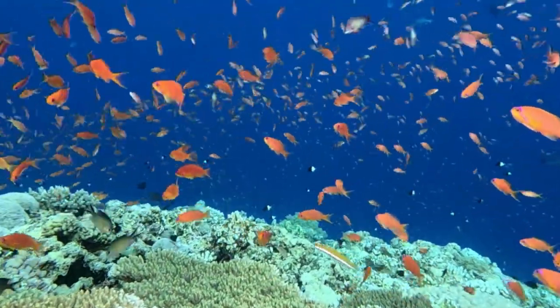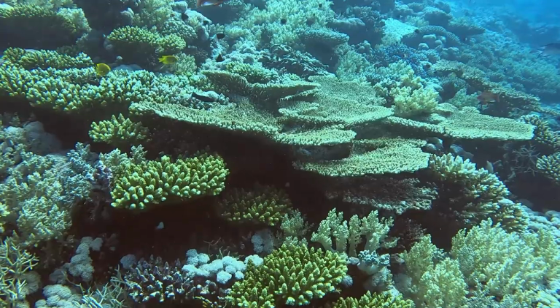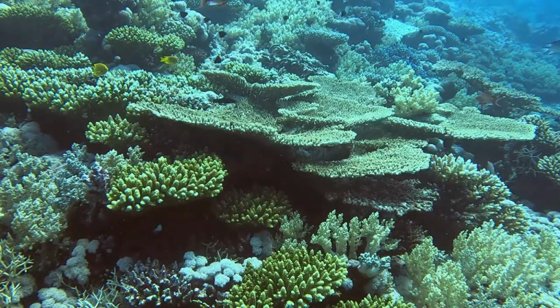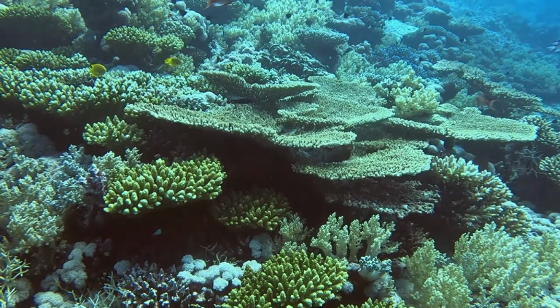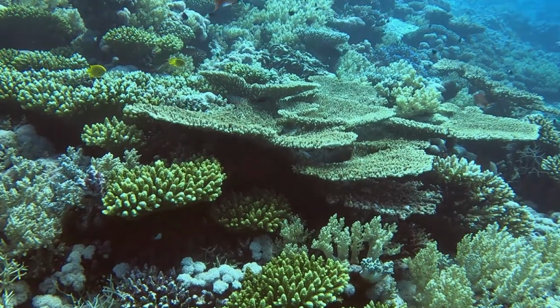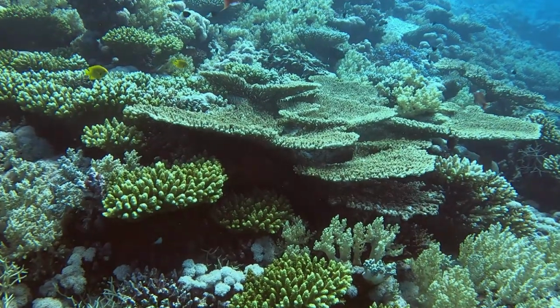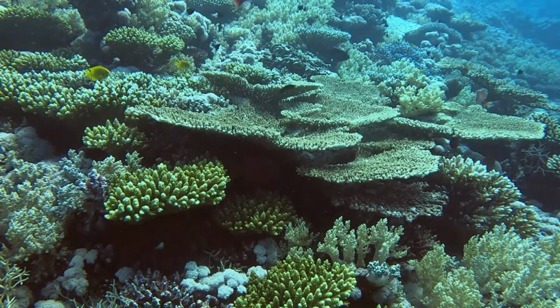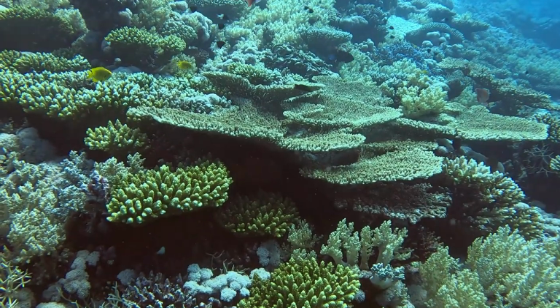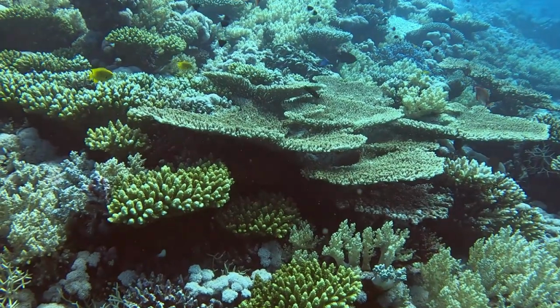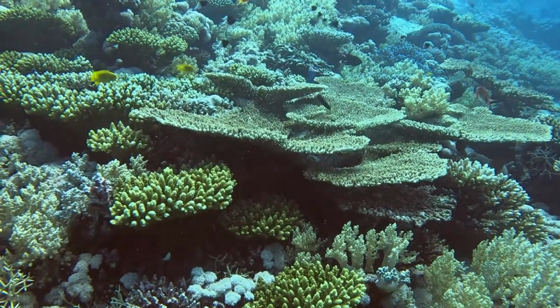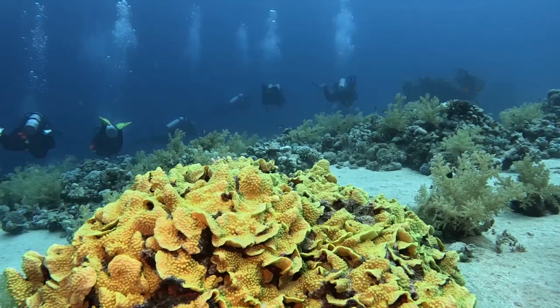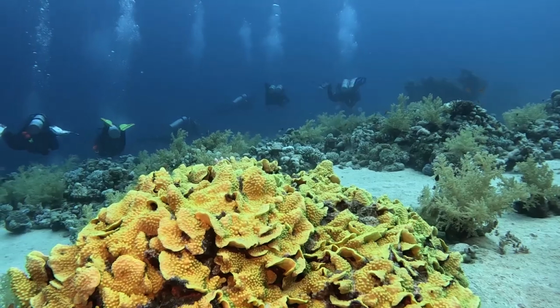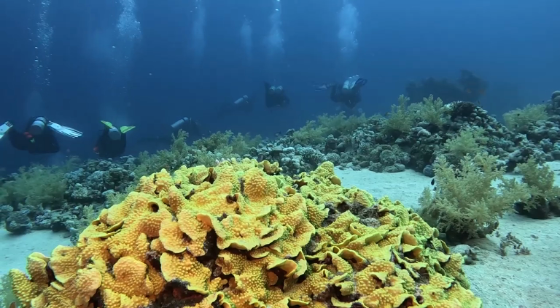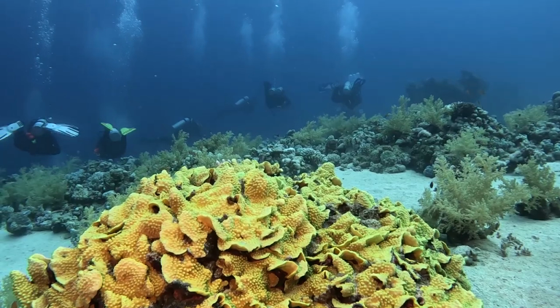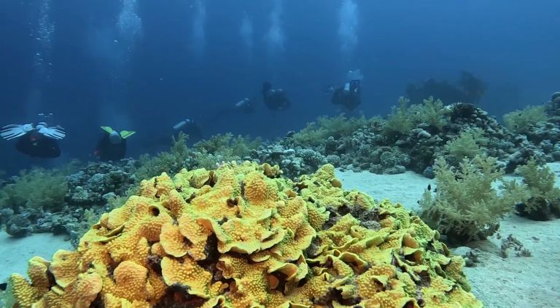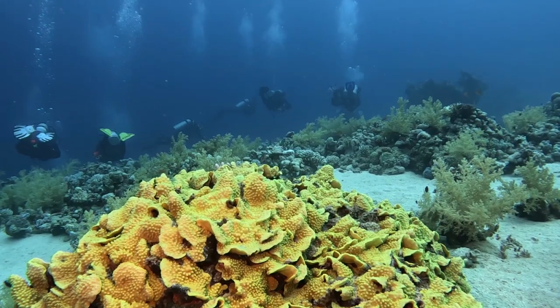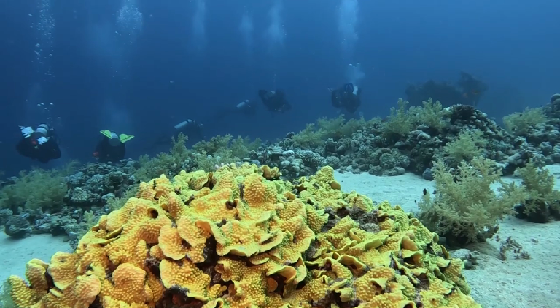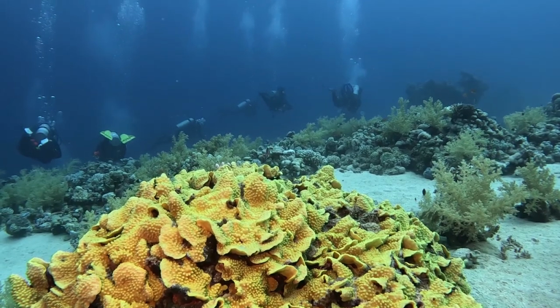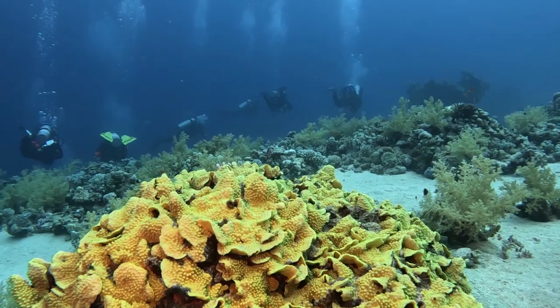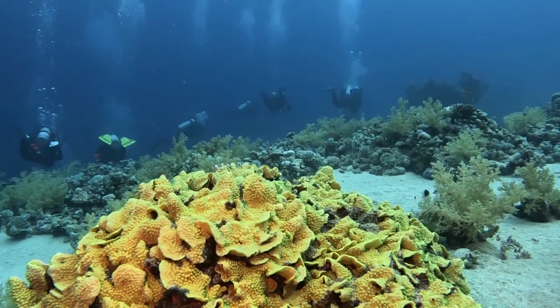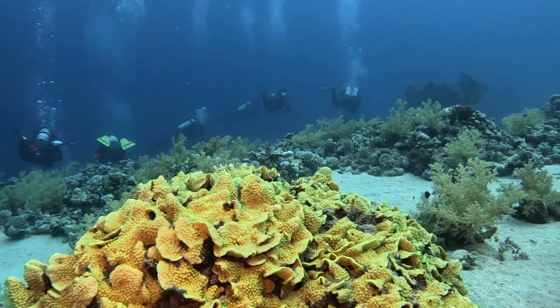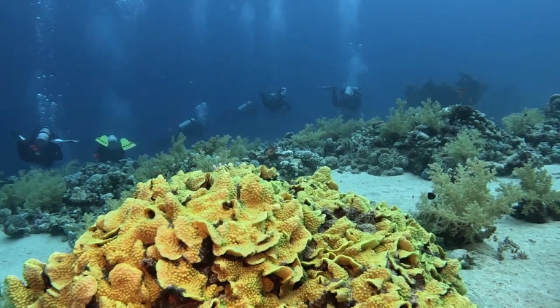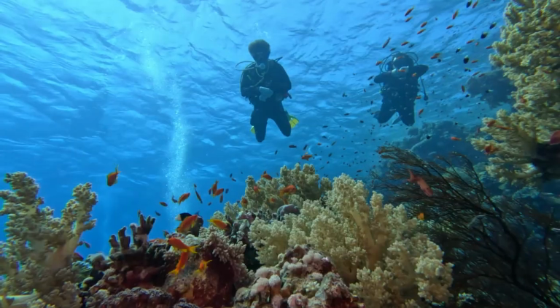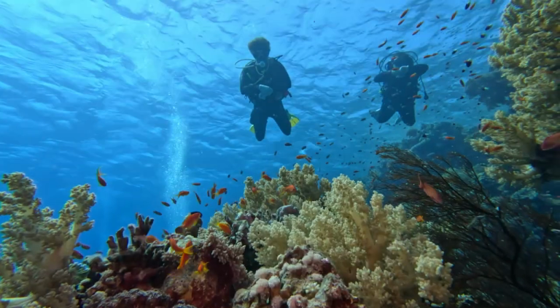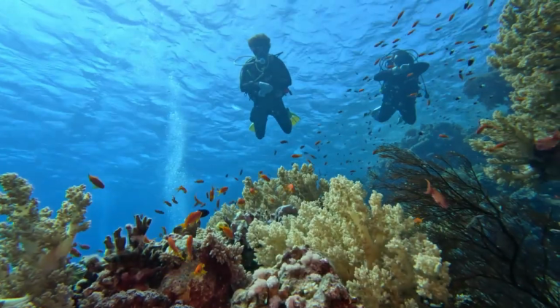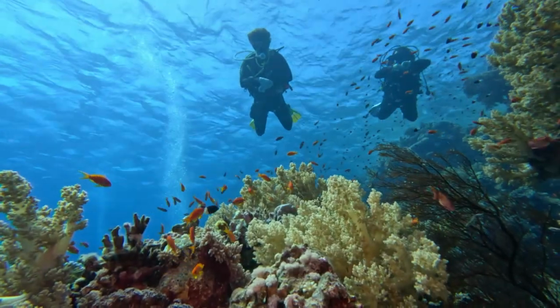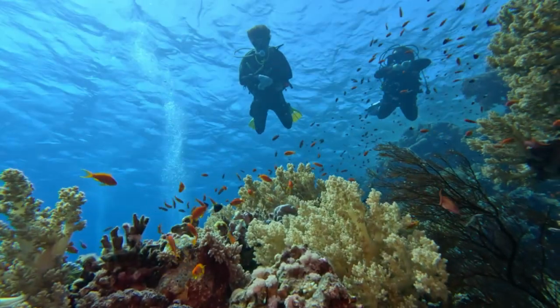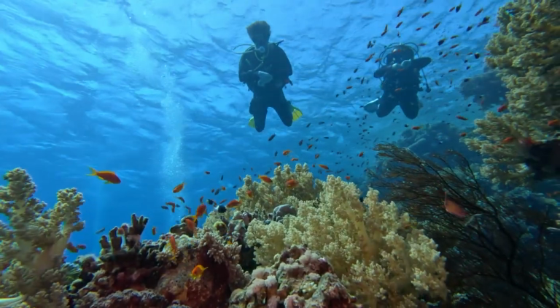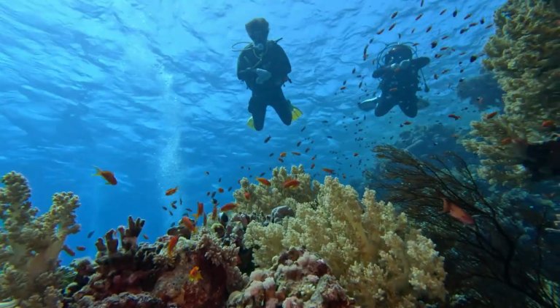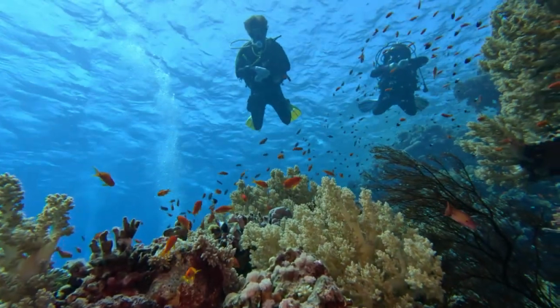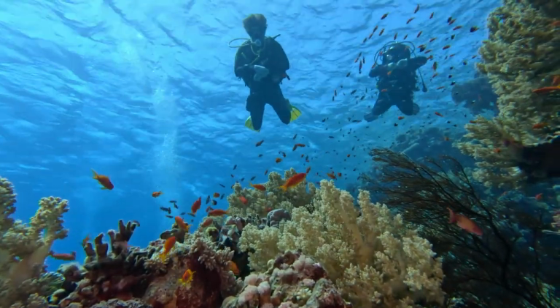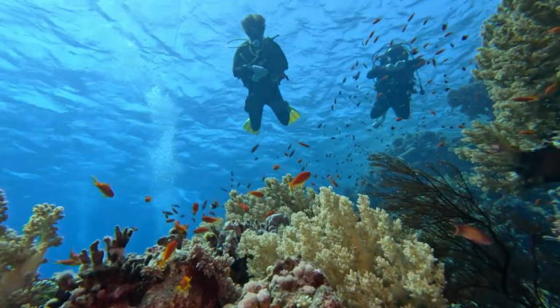The Red Sea. Its coral reefs teem with life and attract divers from around the world.